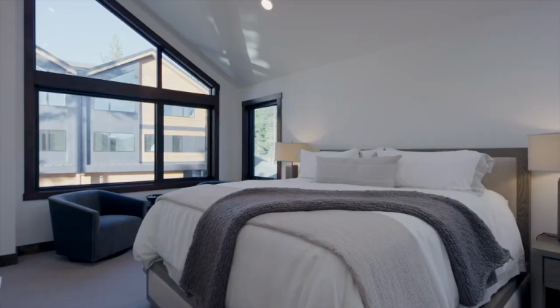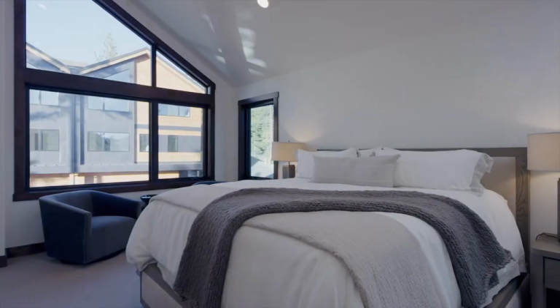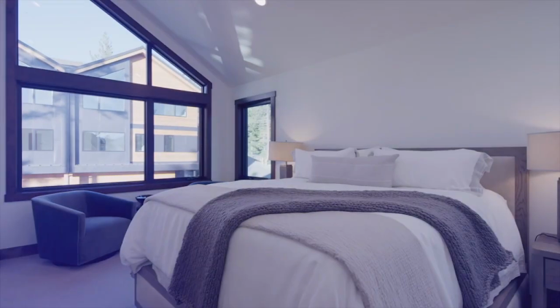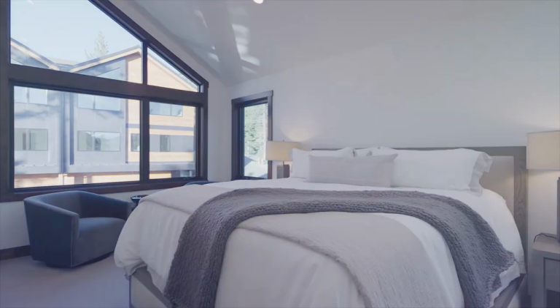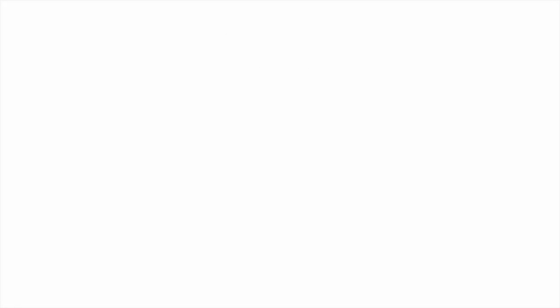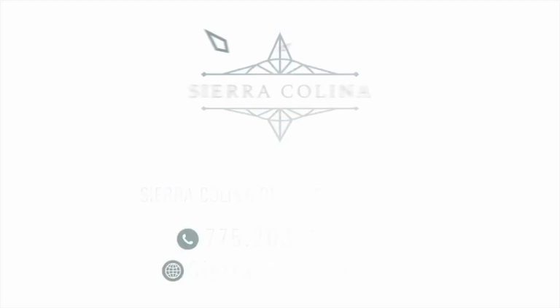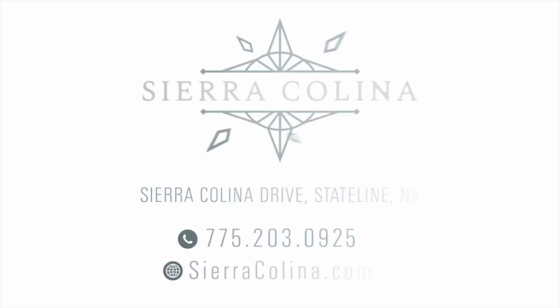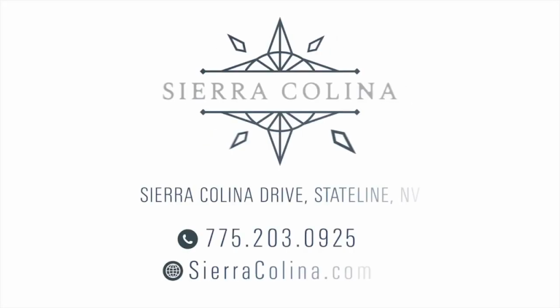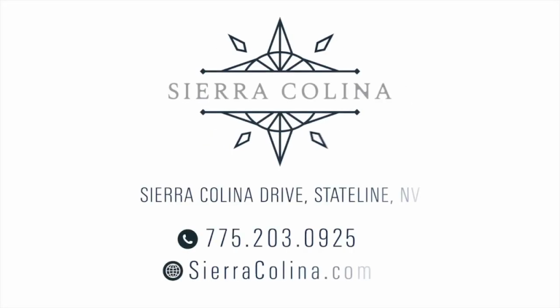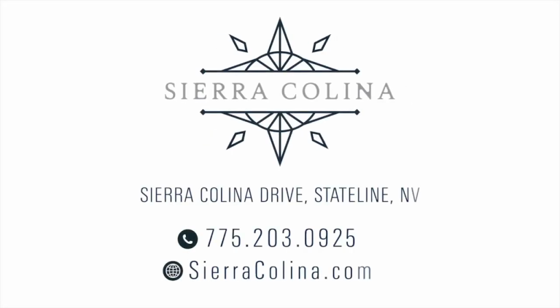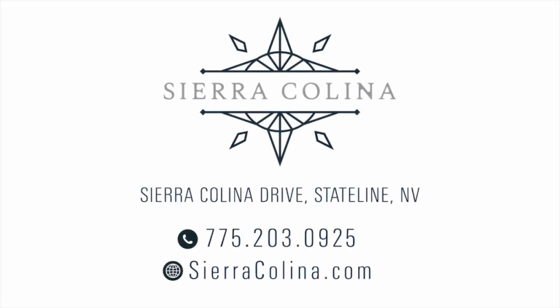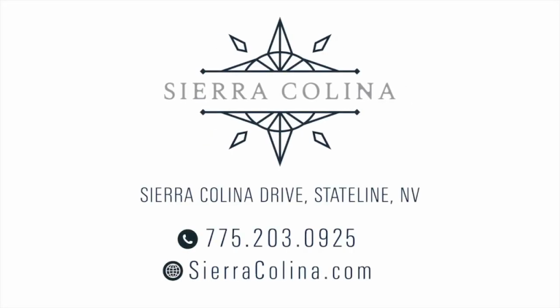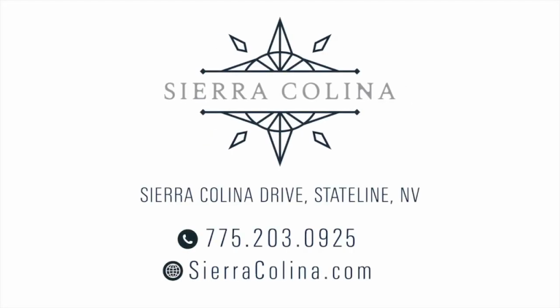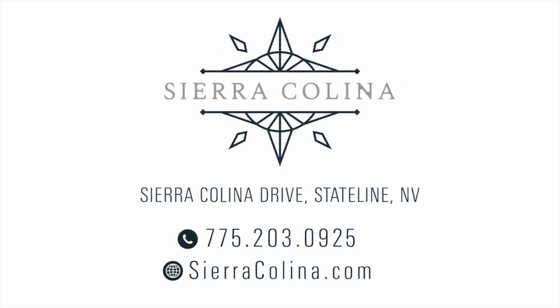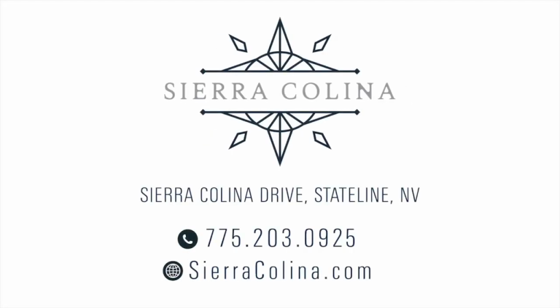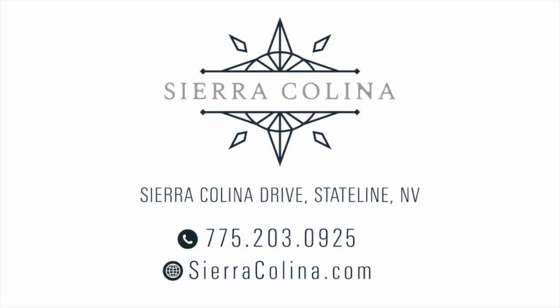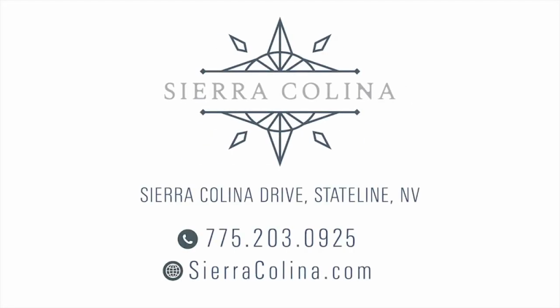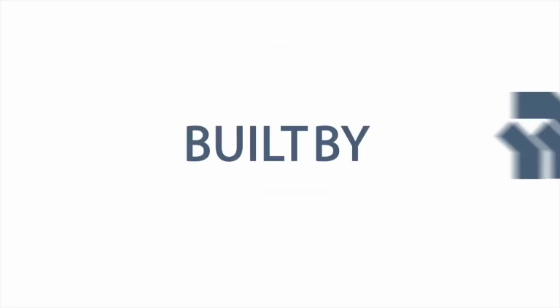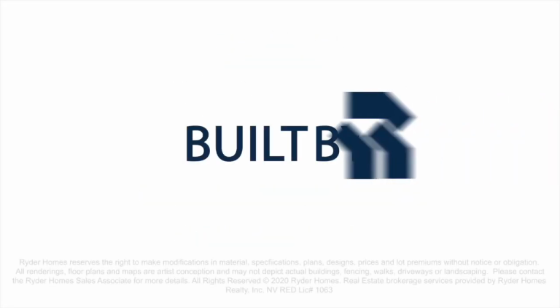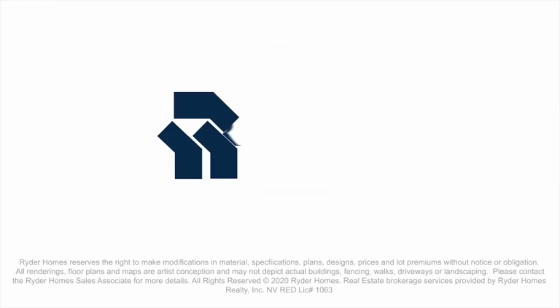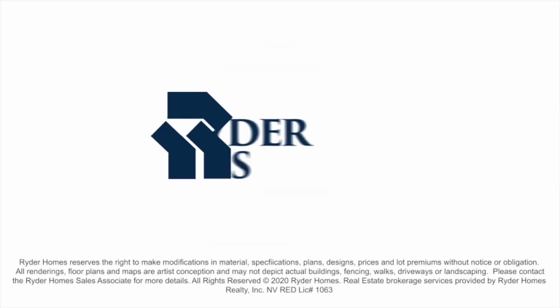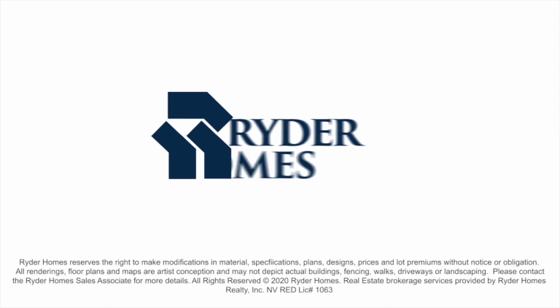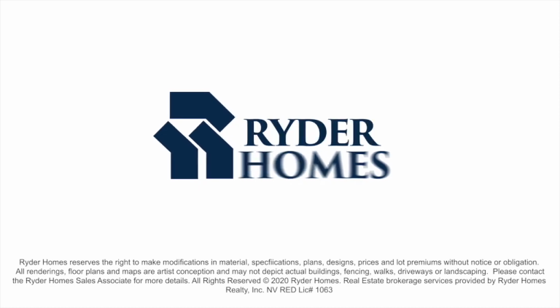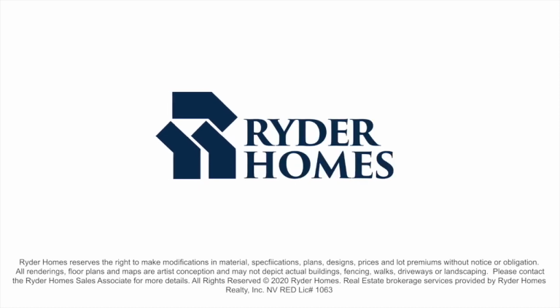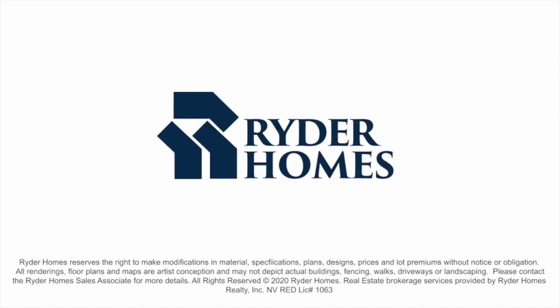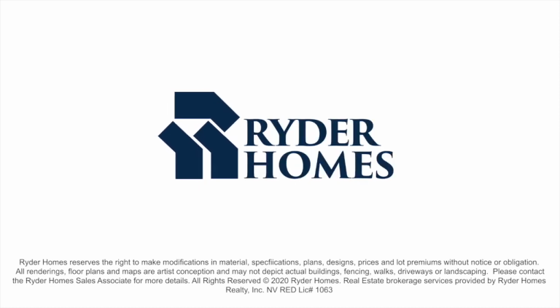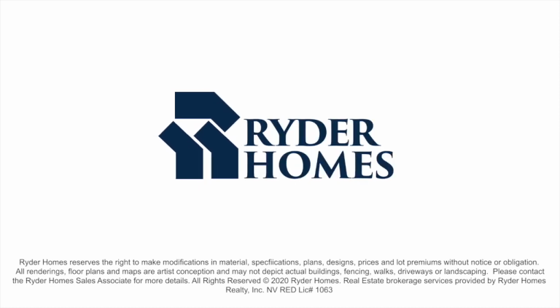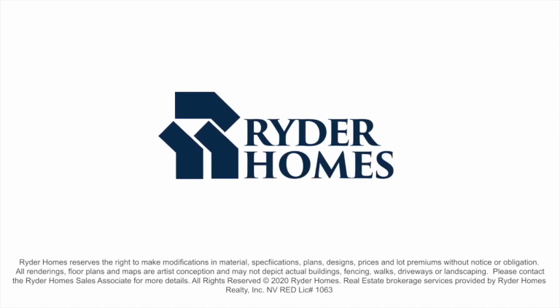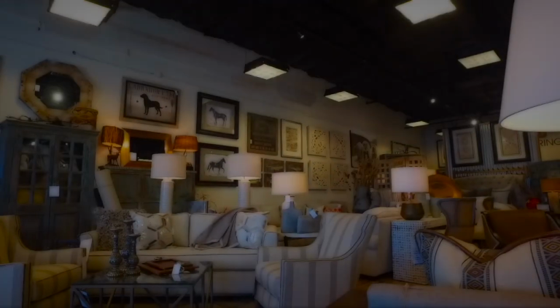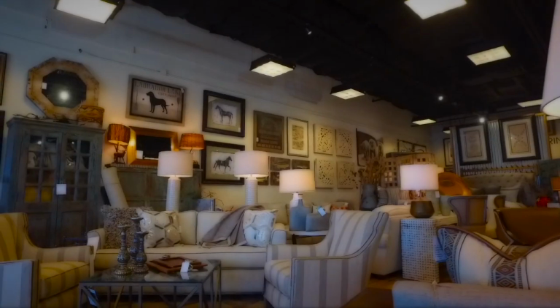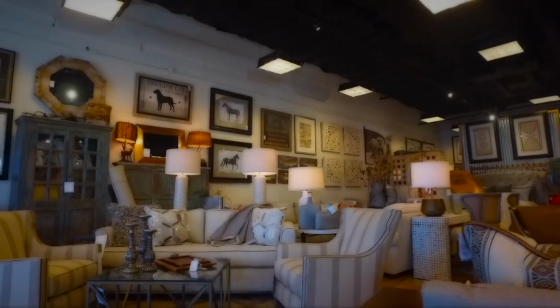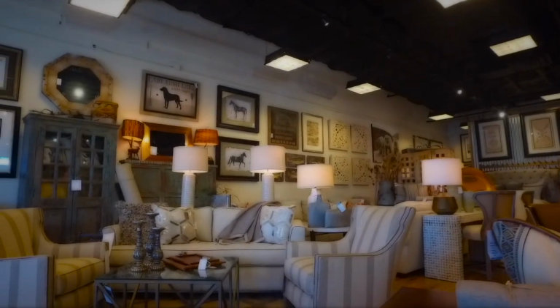Stop by and tour our model homes or visit us online at SierraColina.com to learn more.